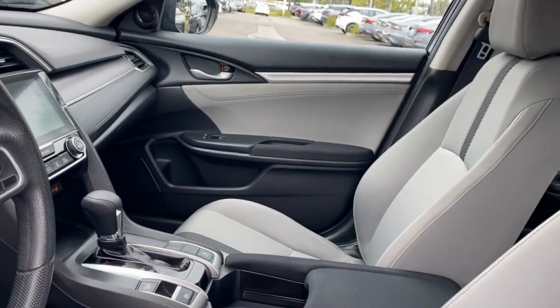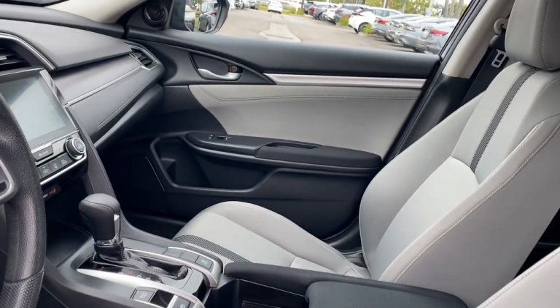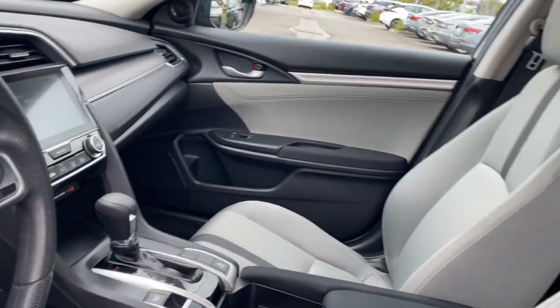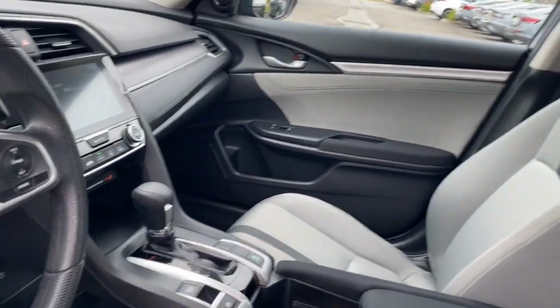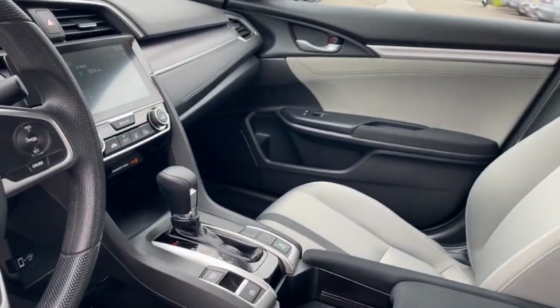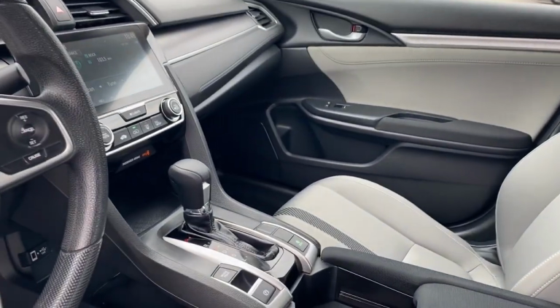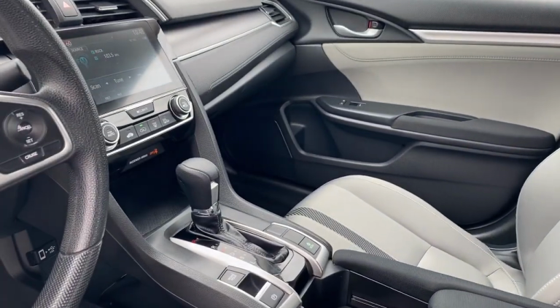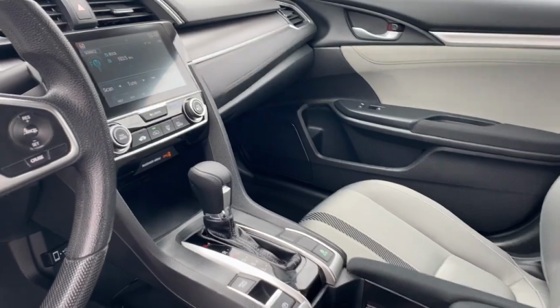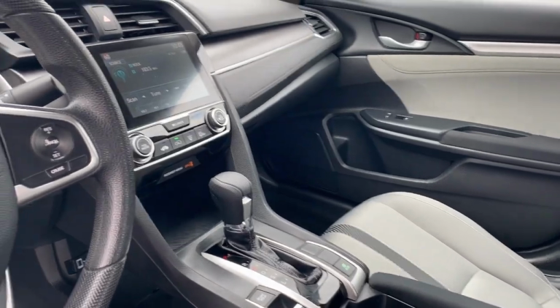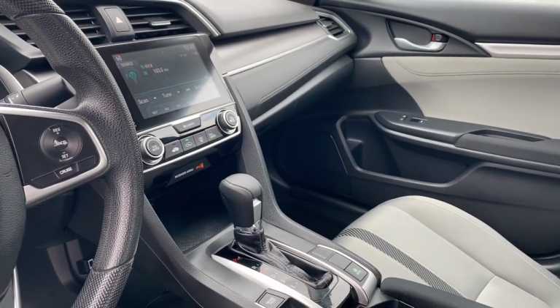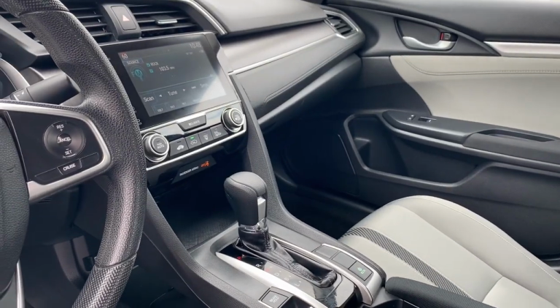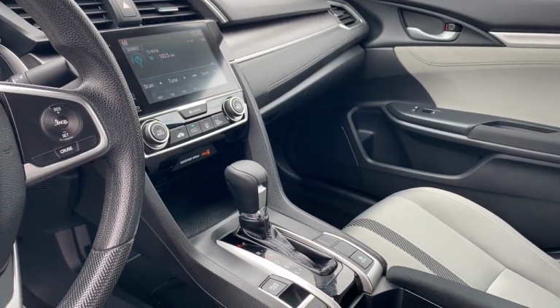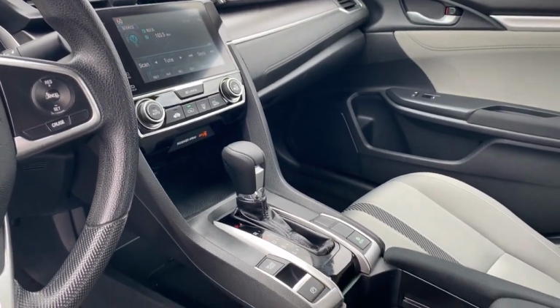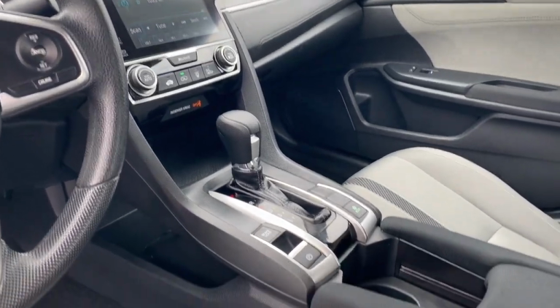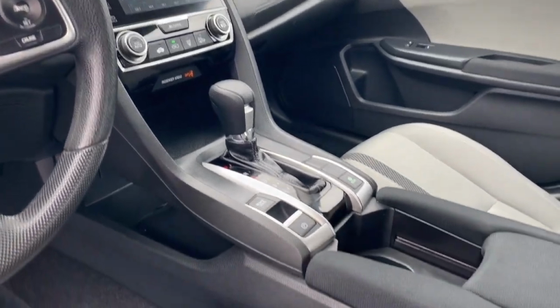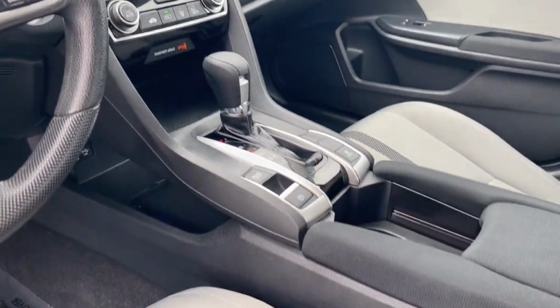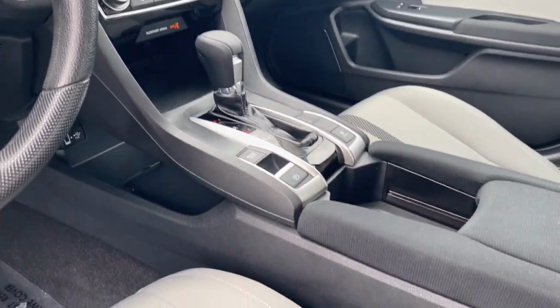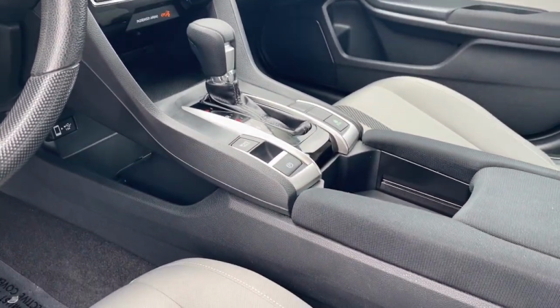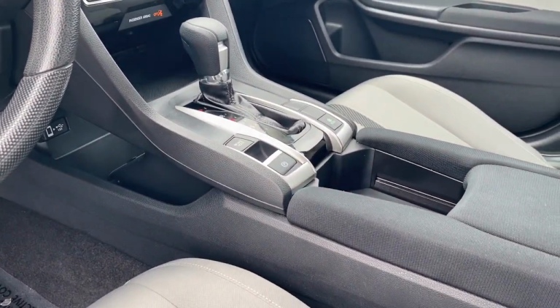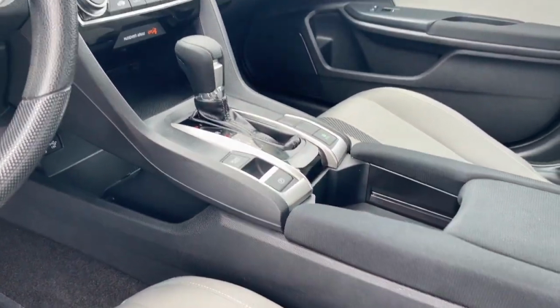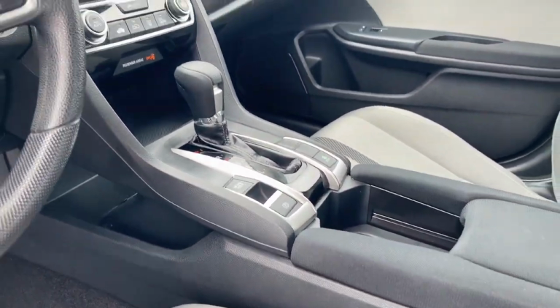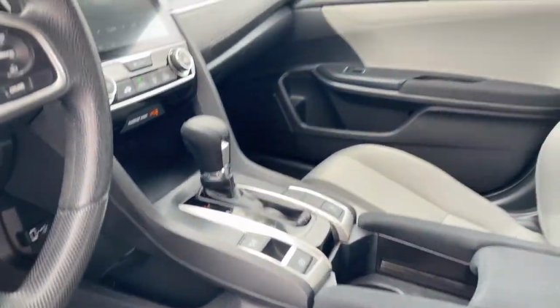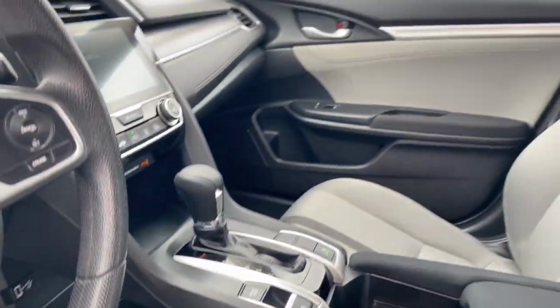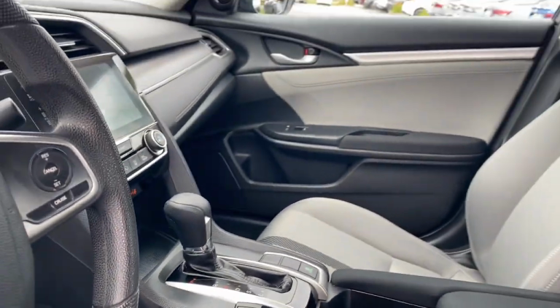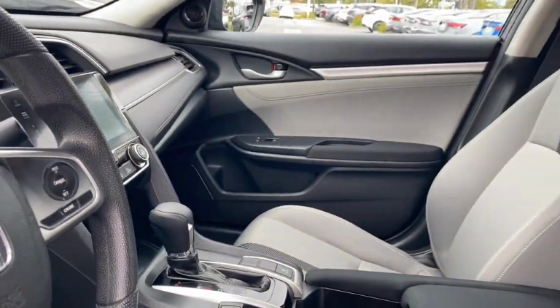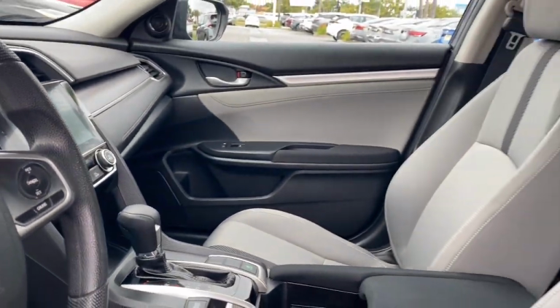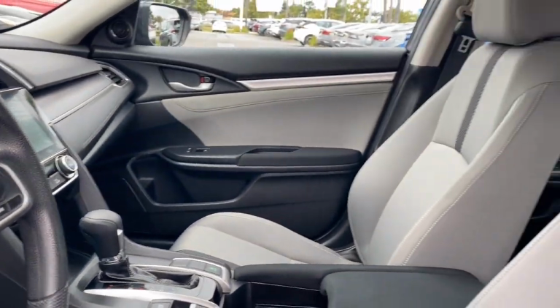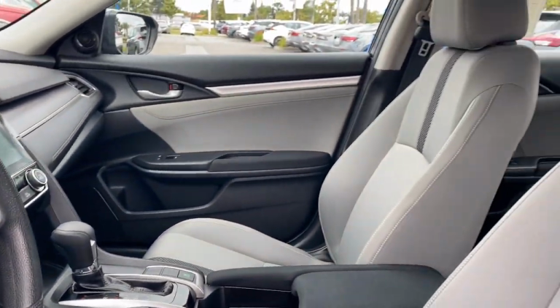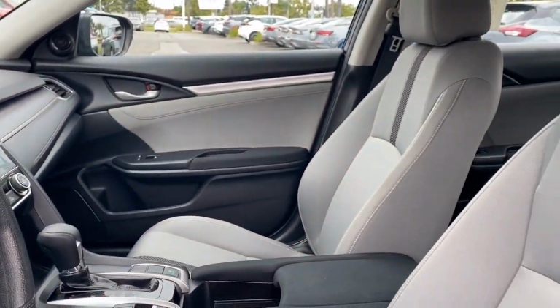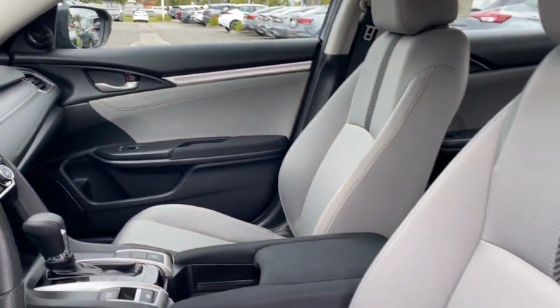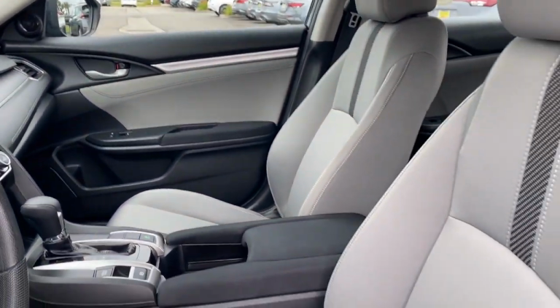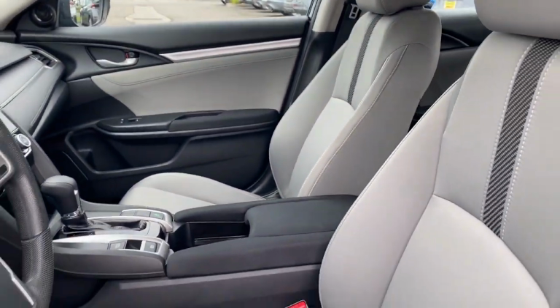It feels good to be in the sweet spot. The Honda Civic sedan will take you there. Take it out for a test drive today.